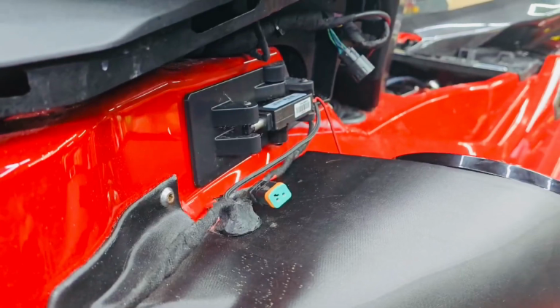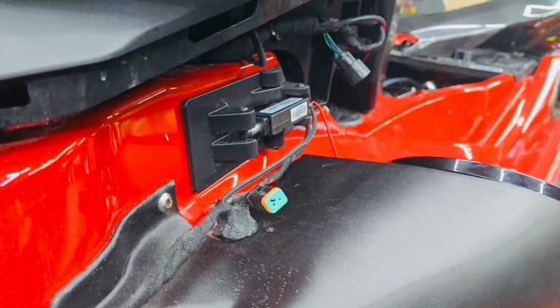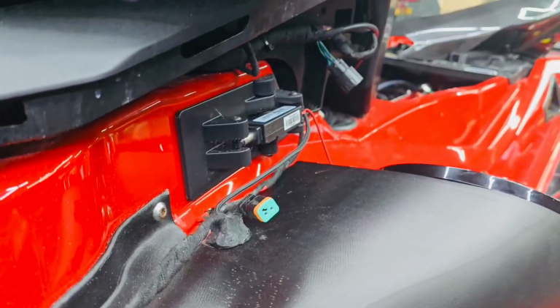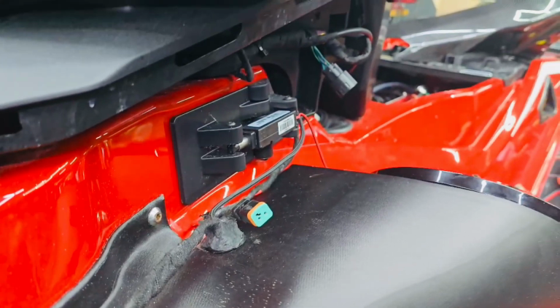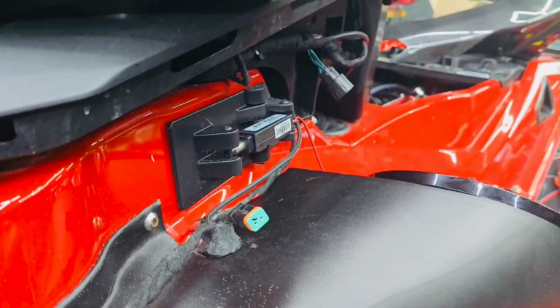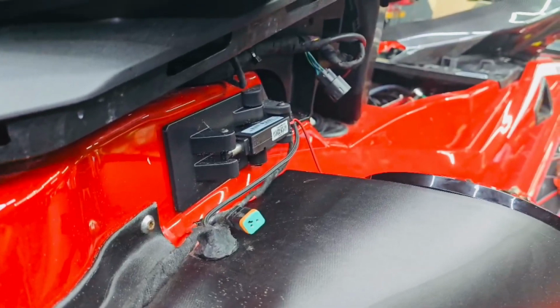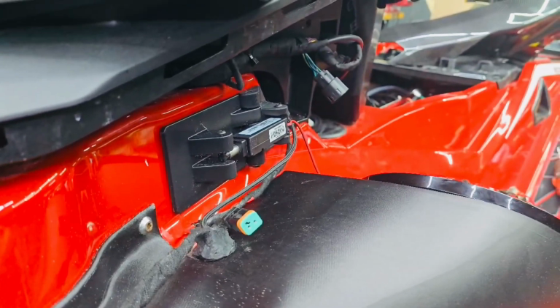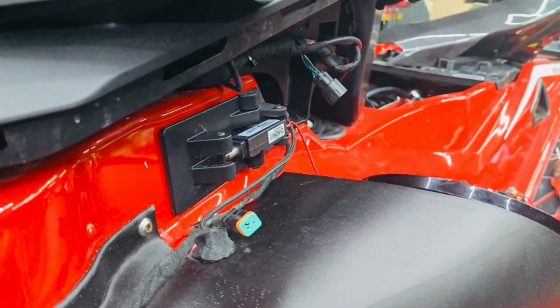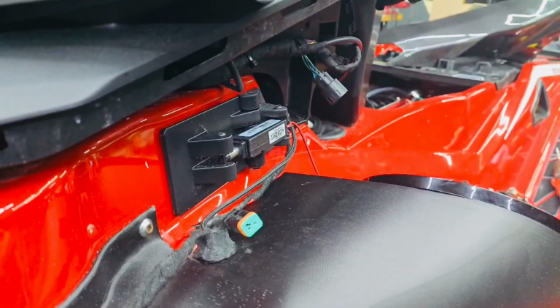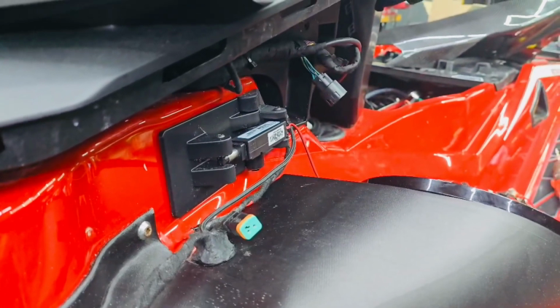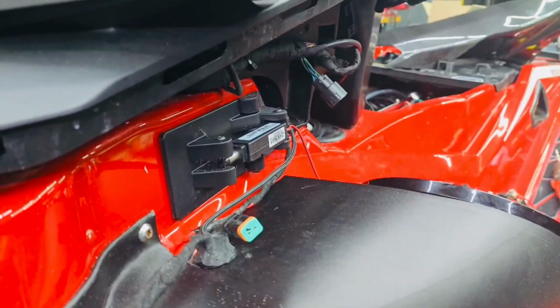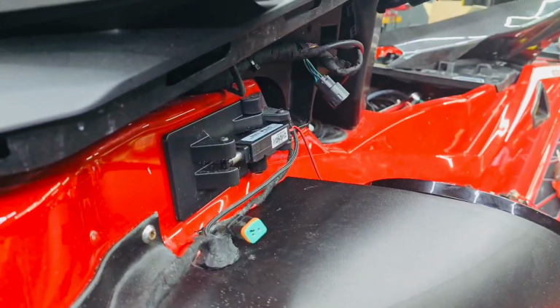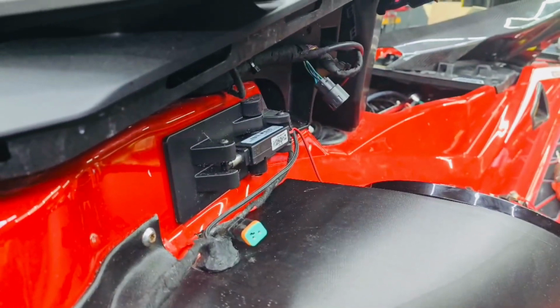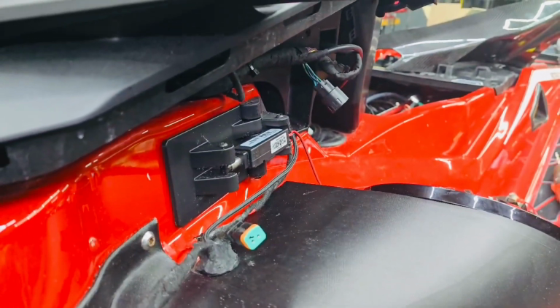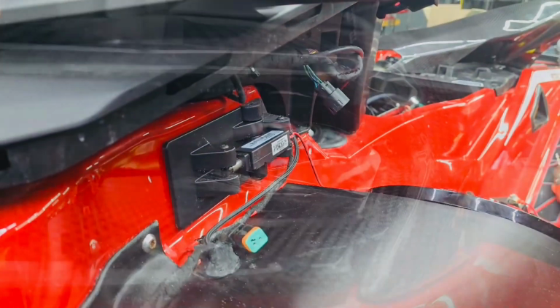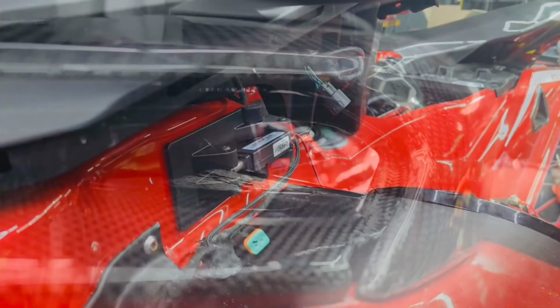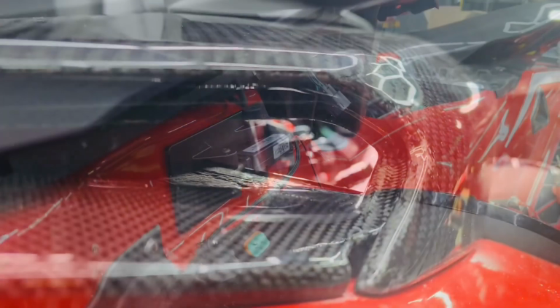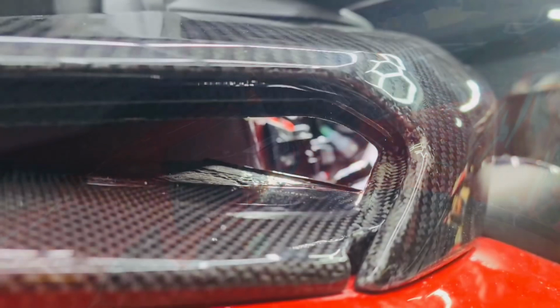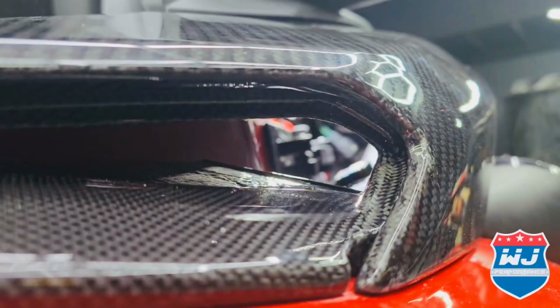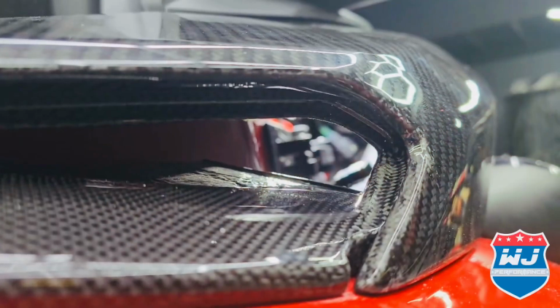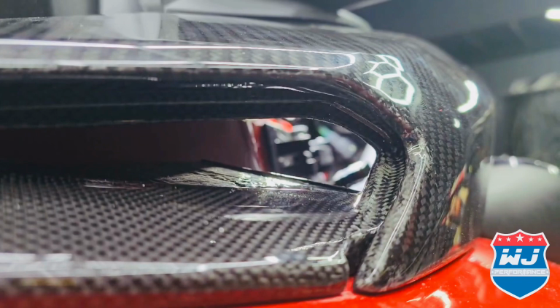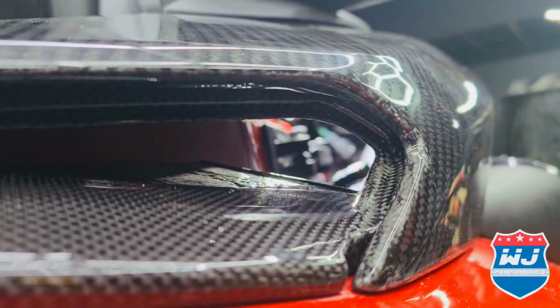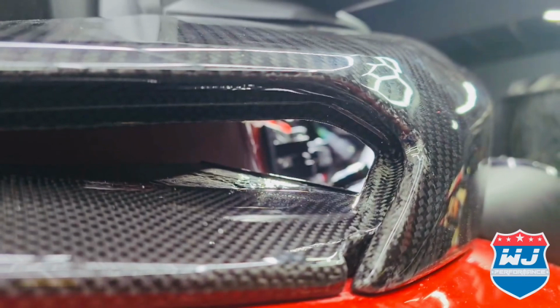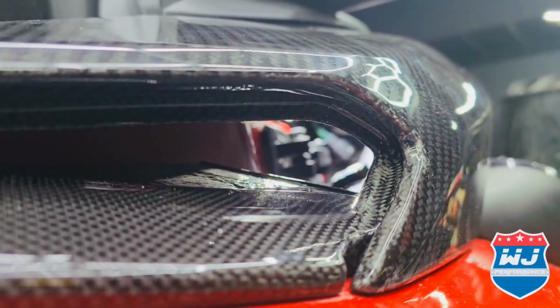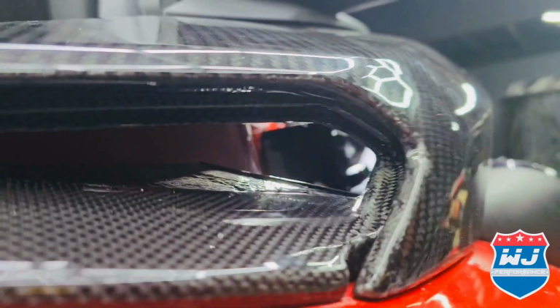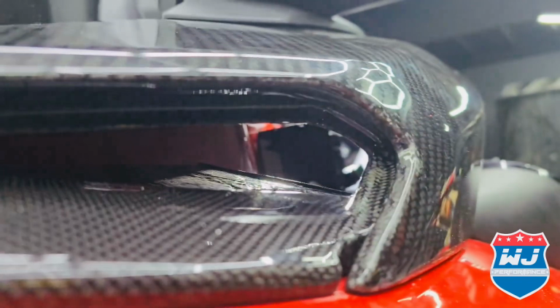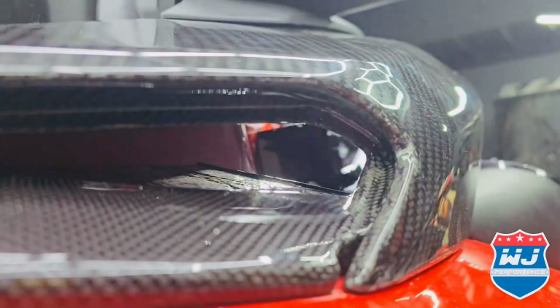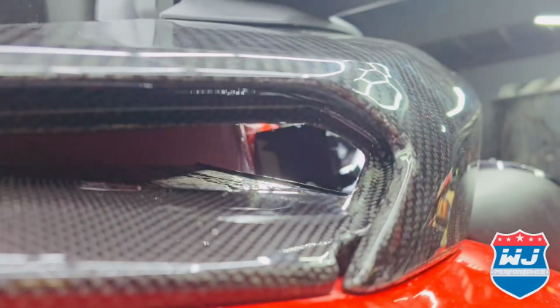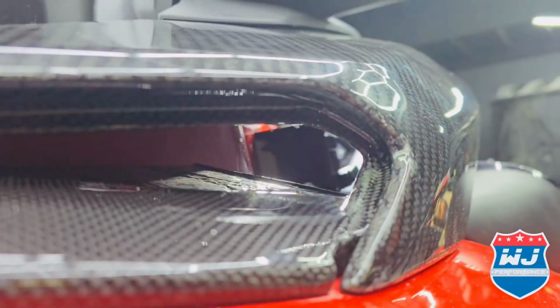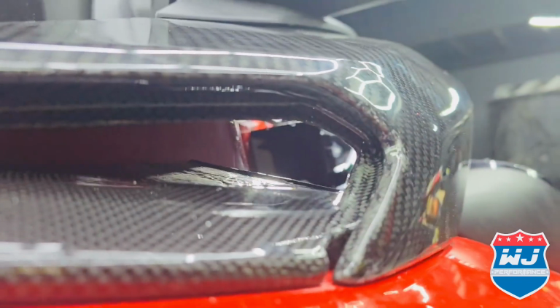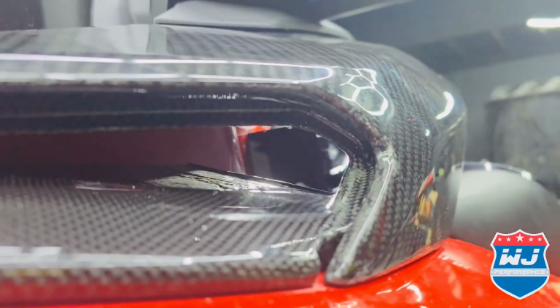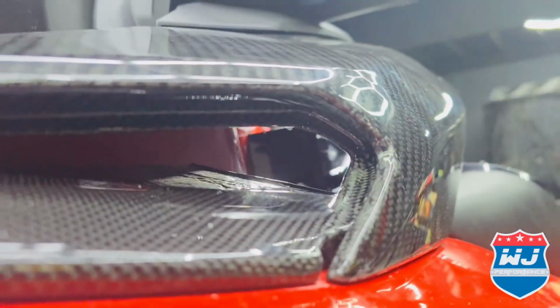Looks awesome. We're going to pan around and put the Ram Air System back on so you can see it from the inside. We've got the light in there so you can see it working.